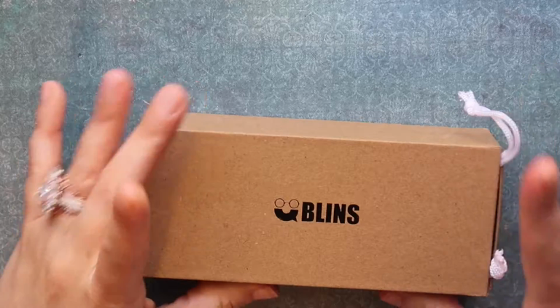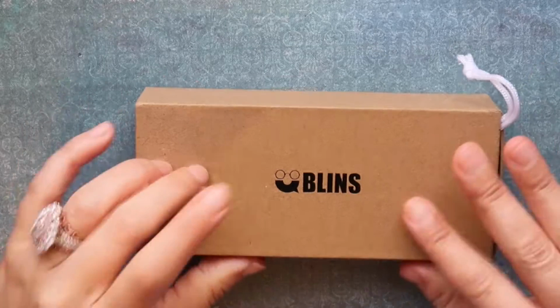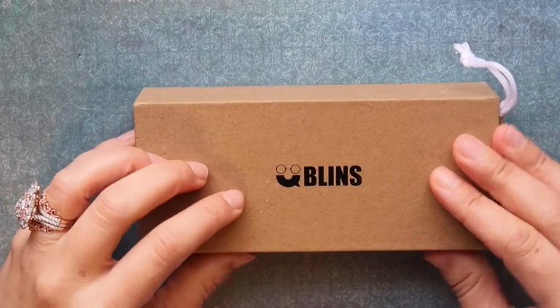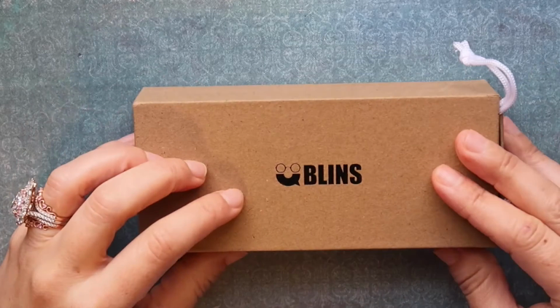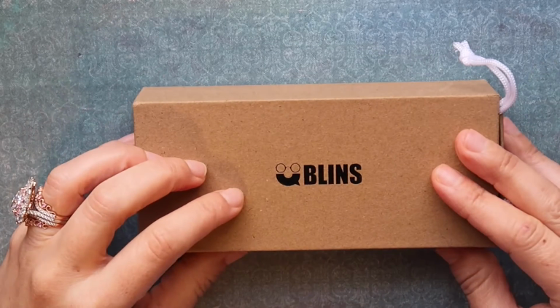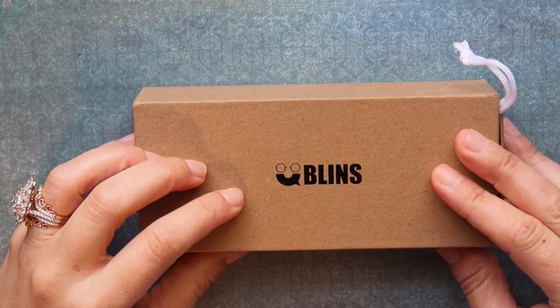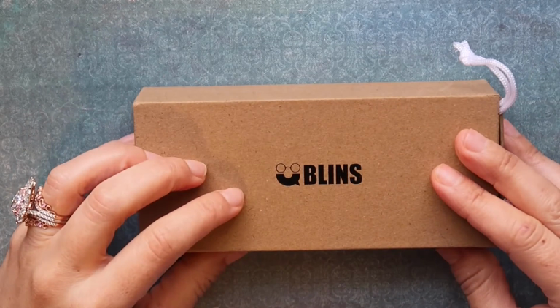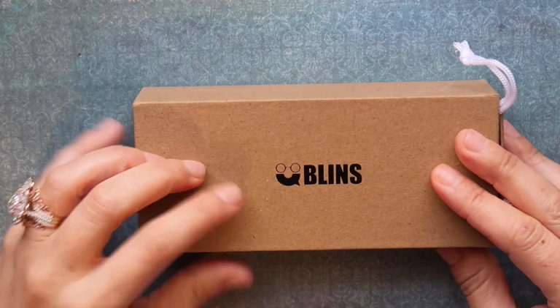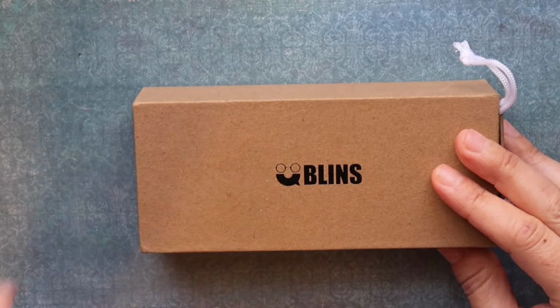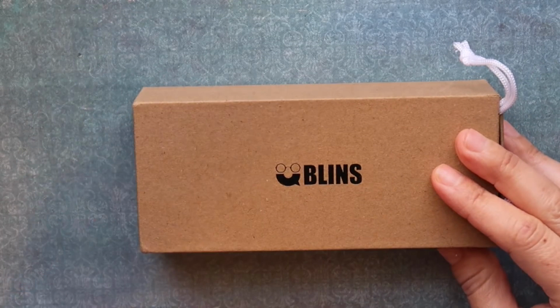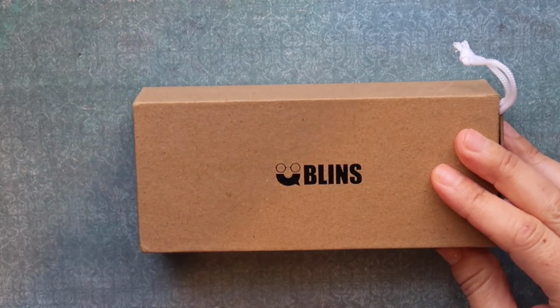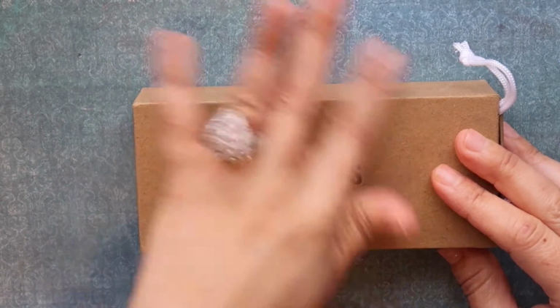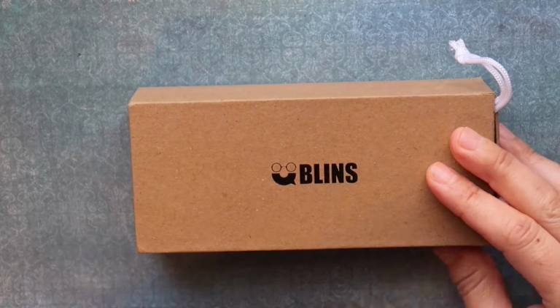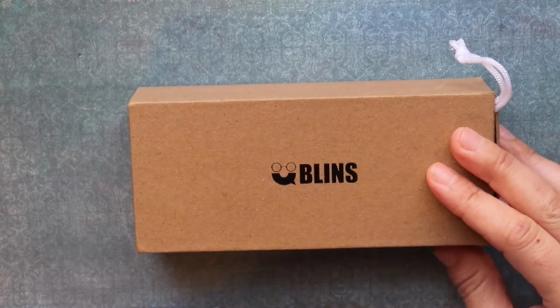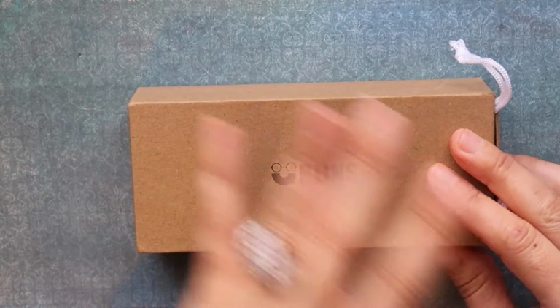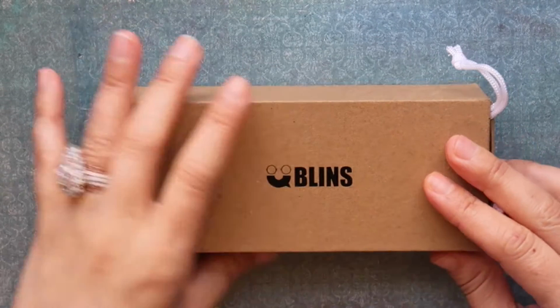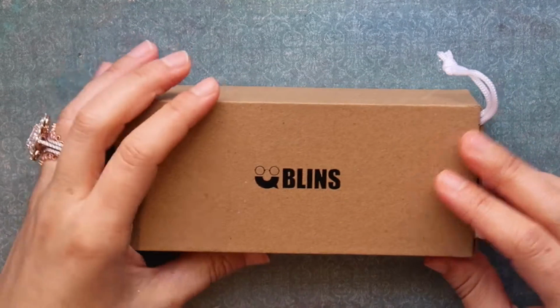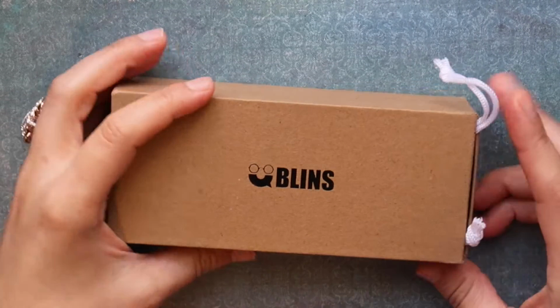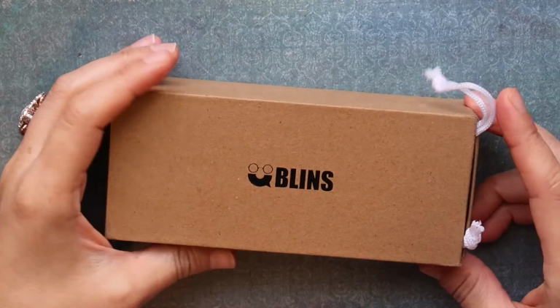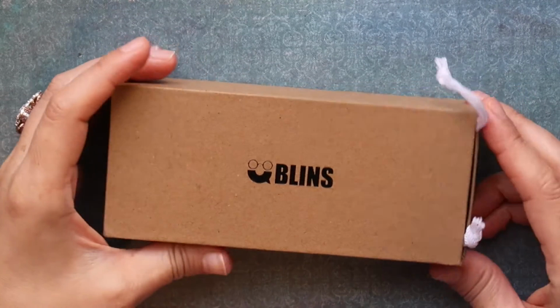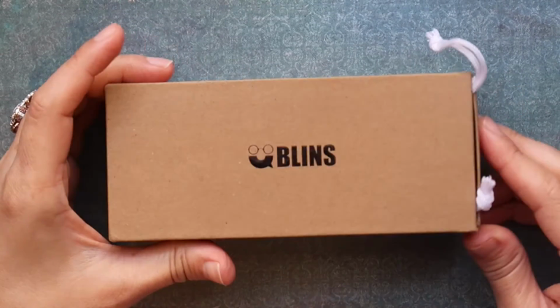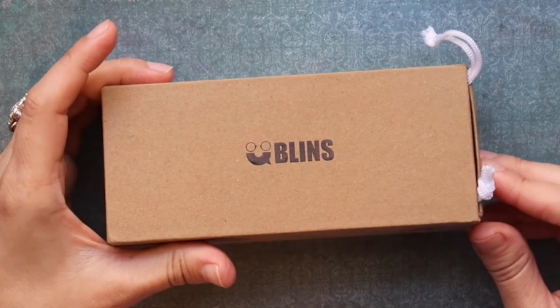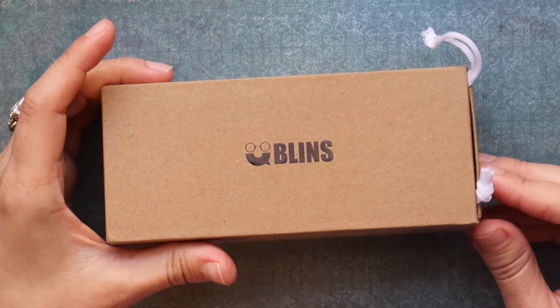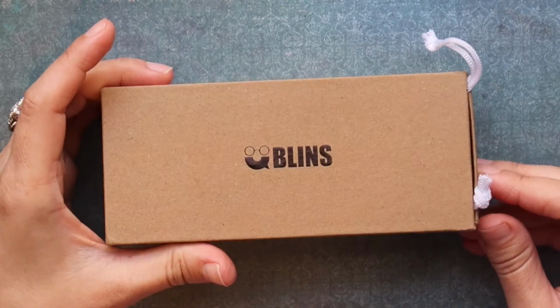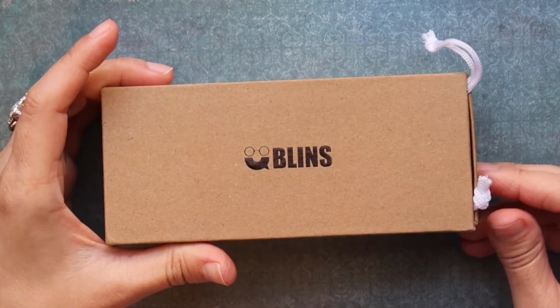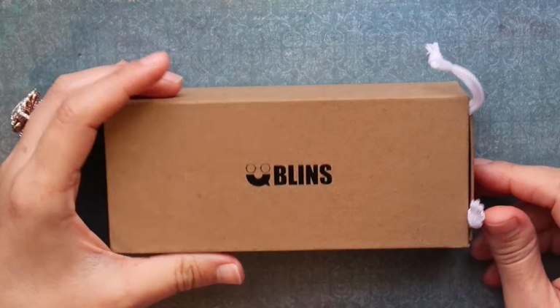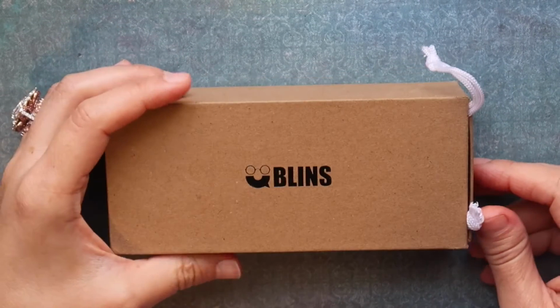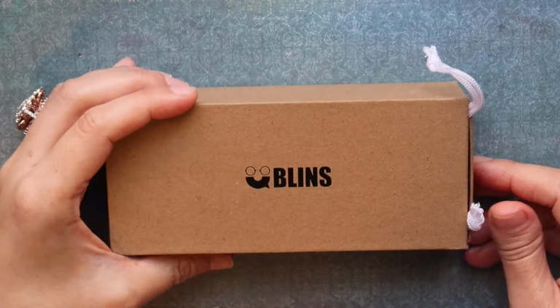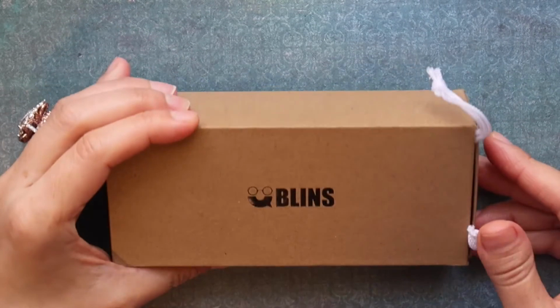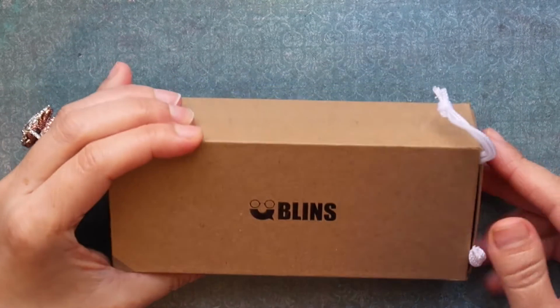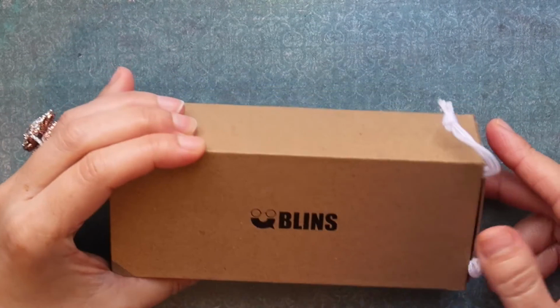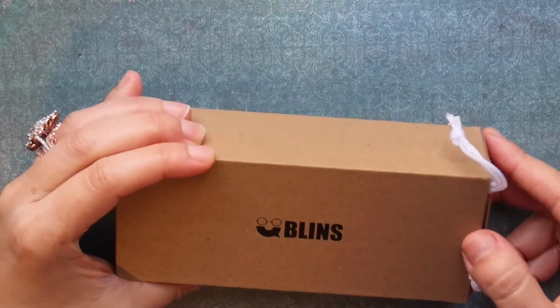Hi guys, it's Bella Geminails and today we're going to be doing a review of YouBlend's Eyewear.